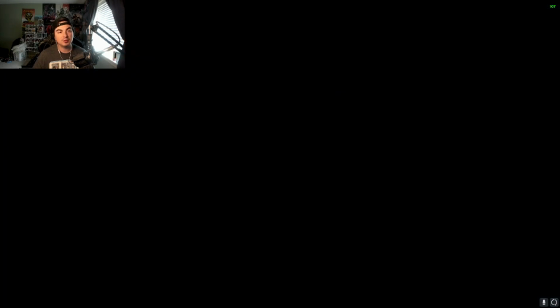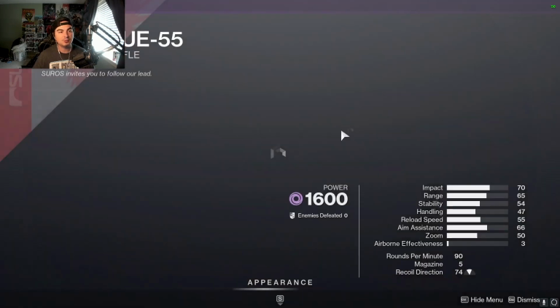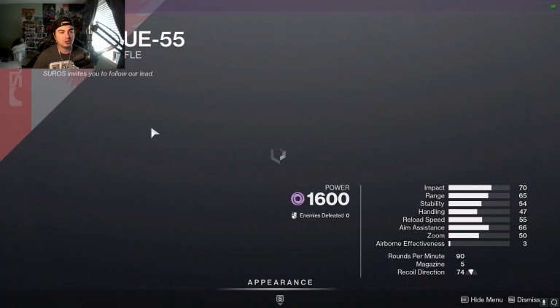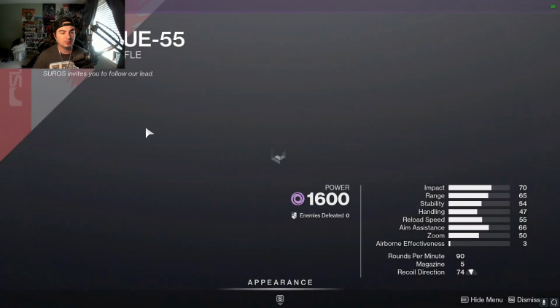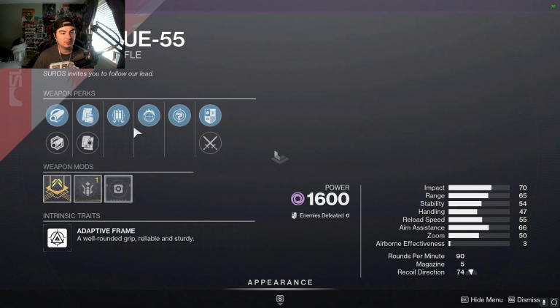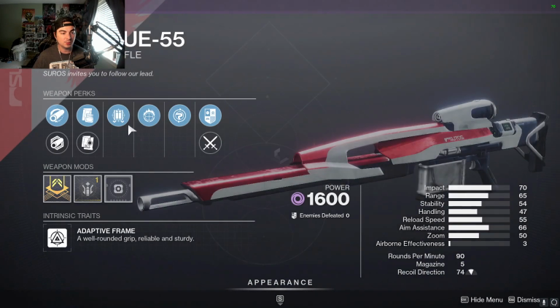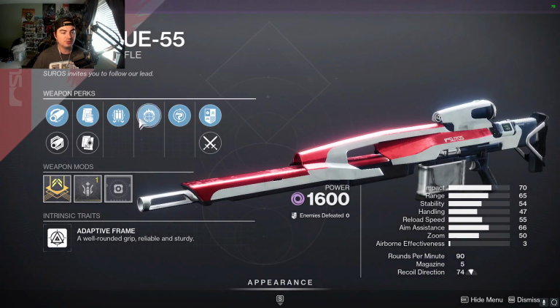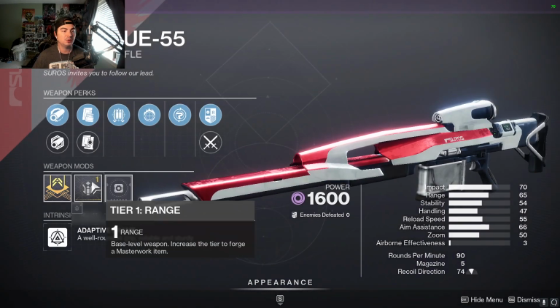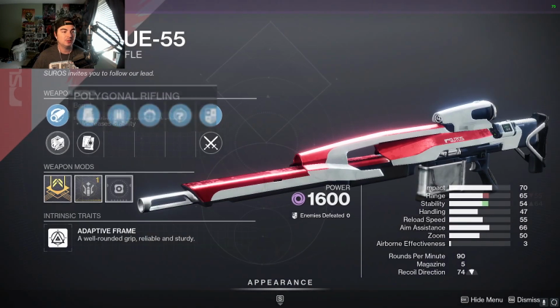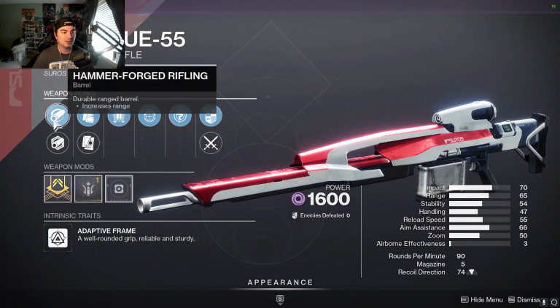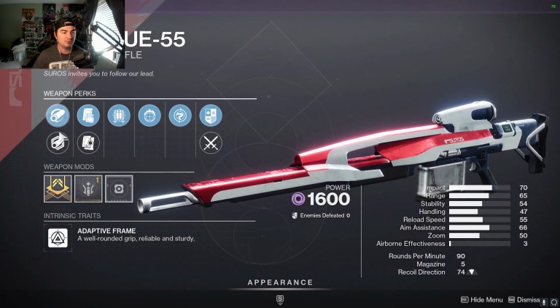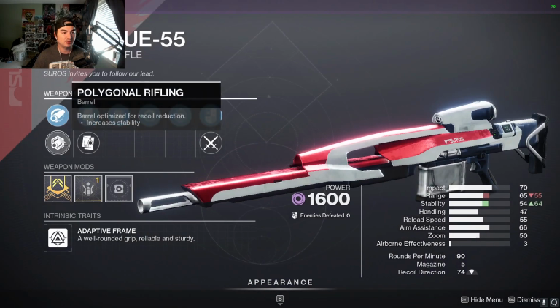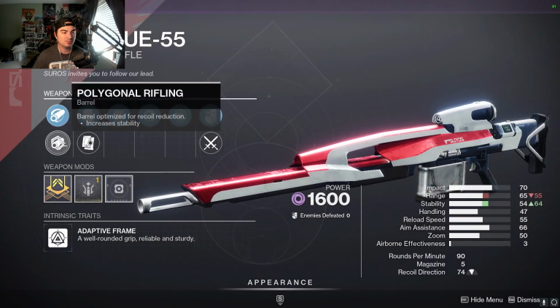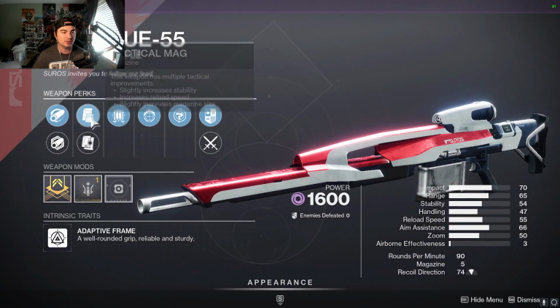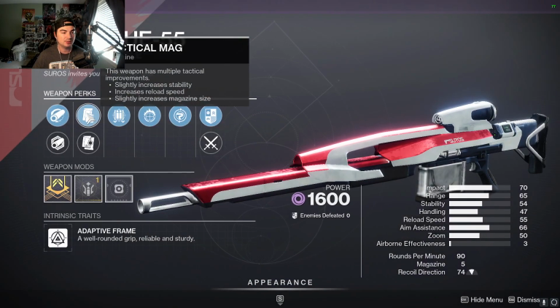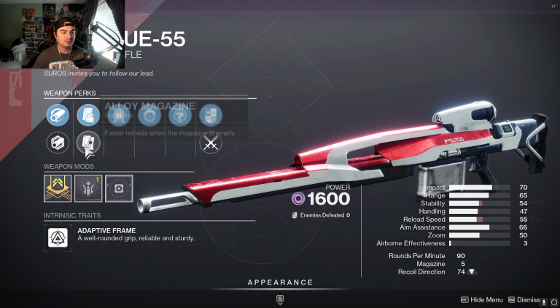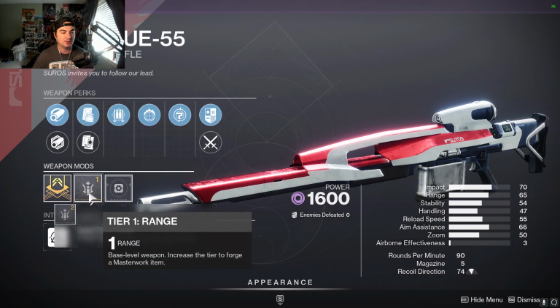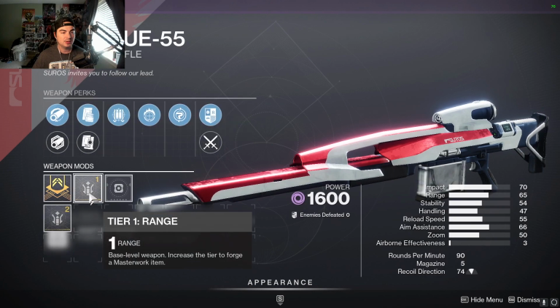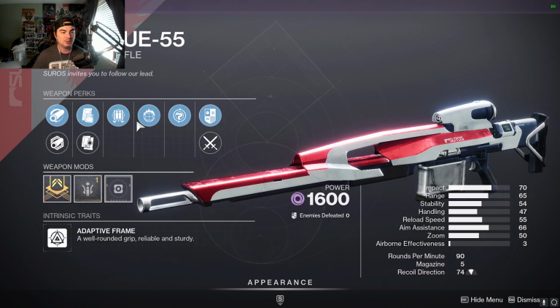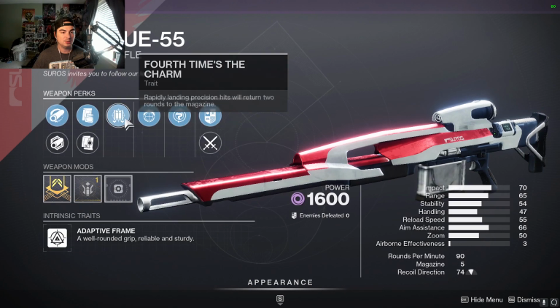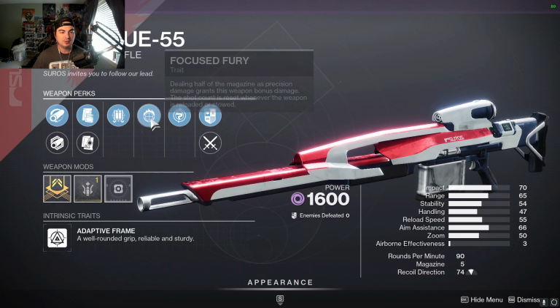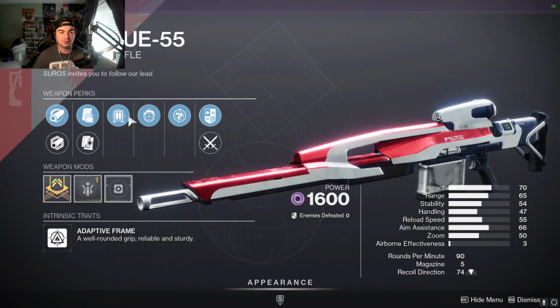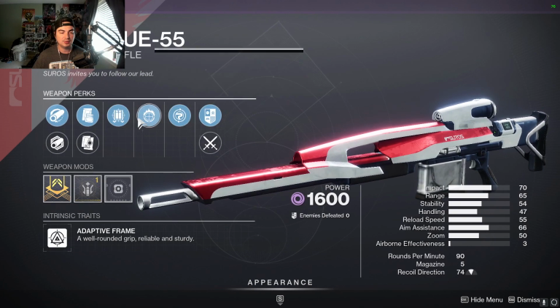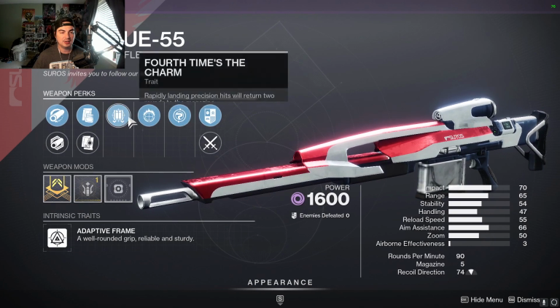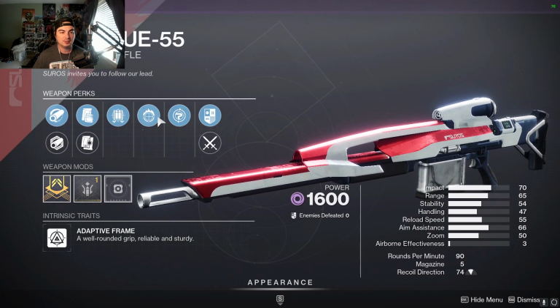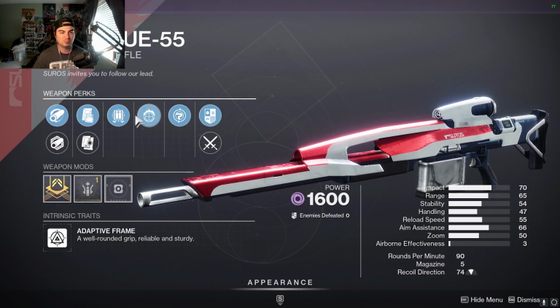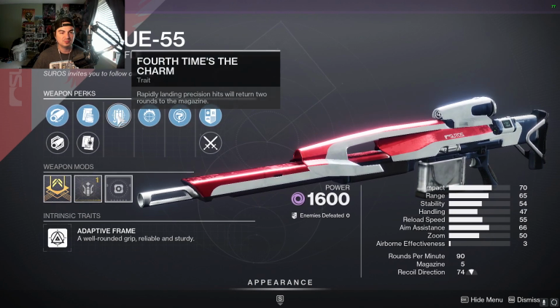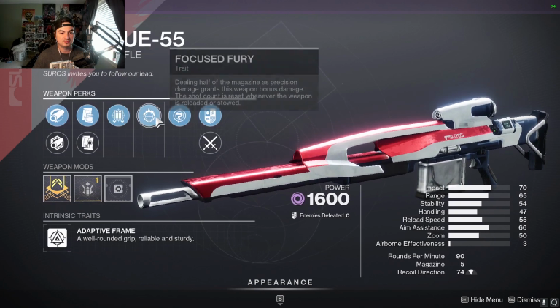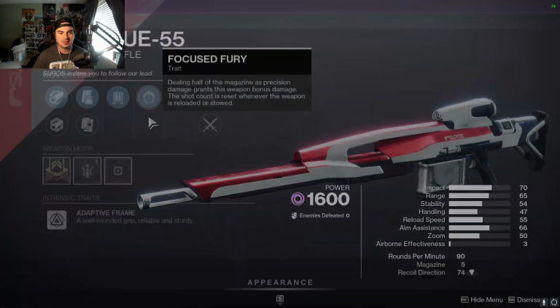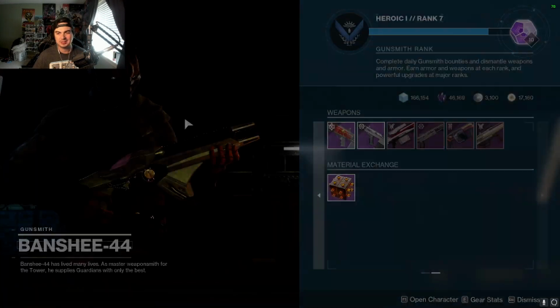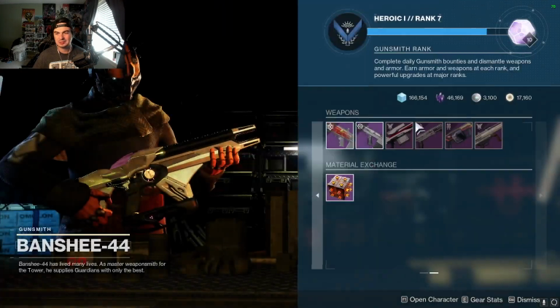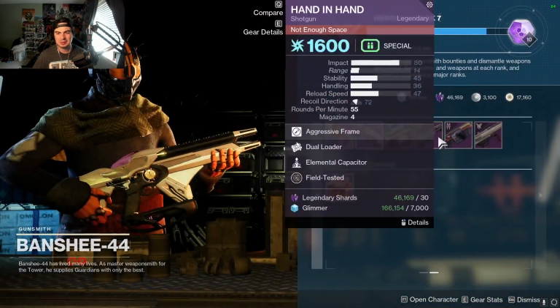4x the Charm, Focus Fury, Hammer Forge, Polygonal — that's a good PvE roll right there. I guess, maybe.